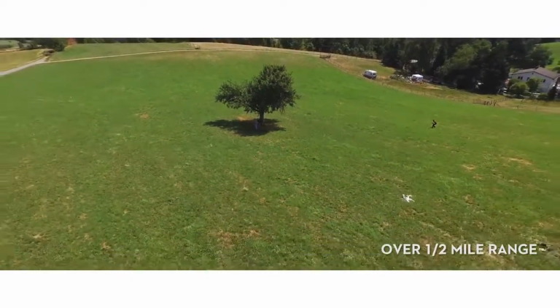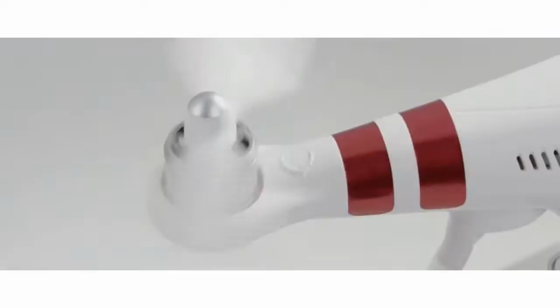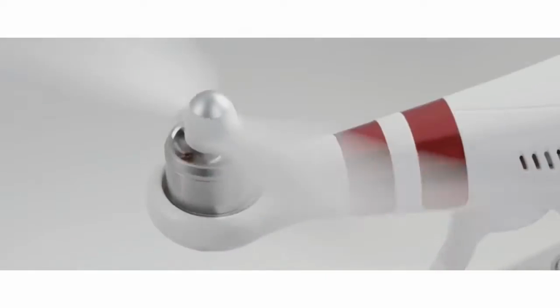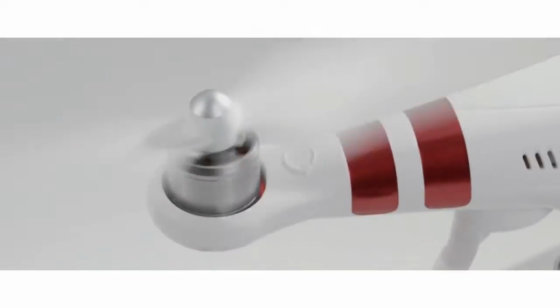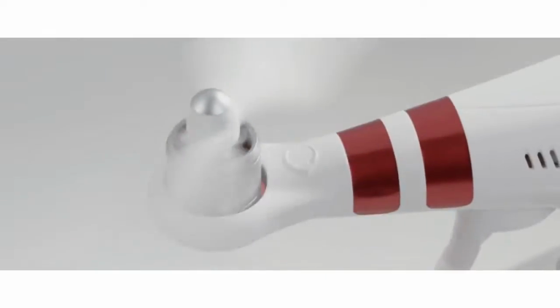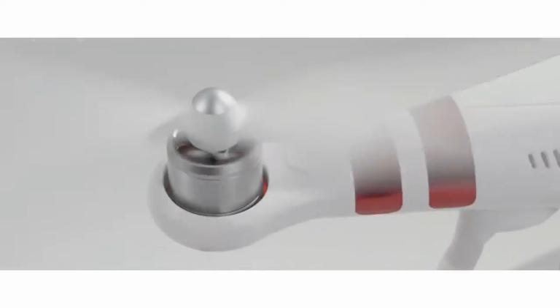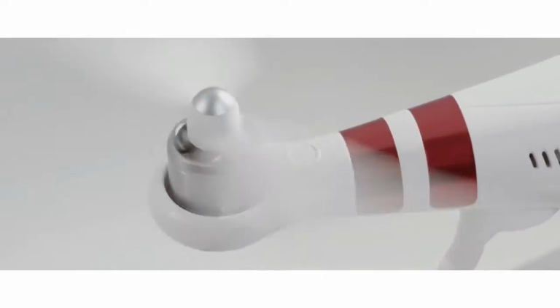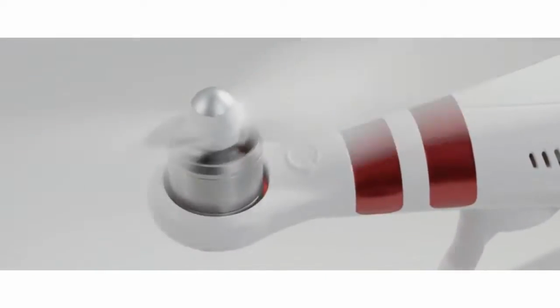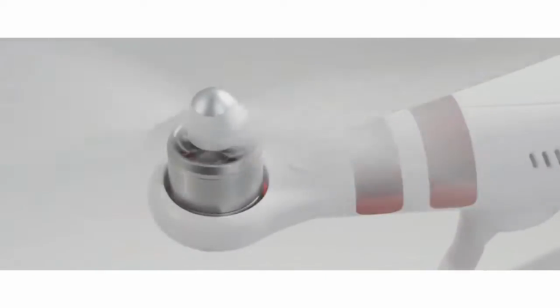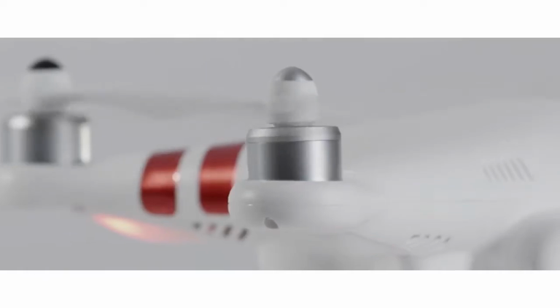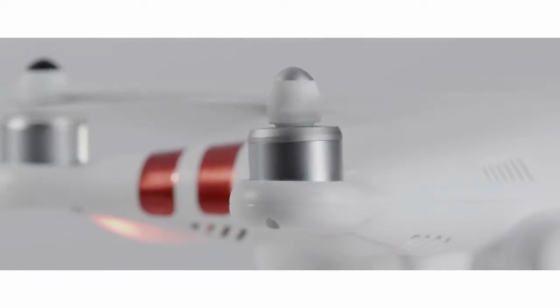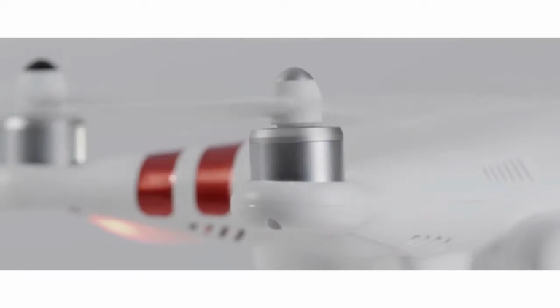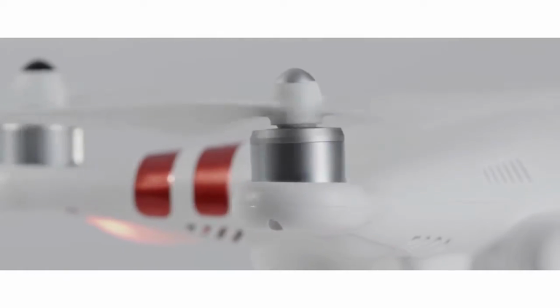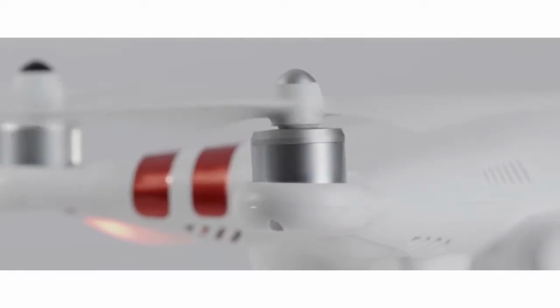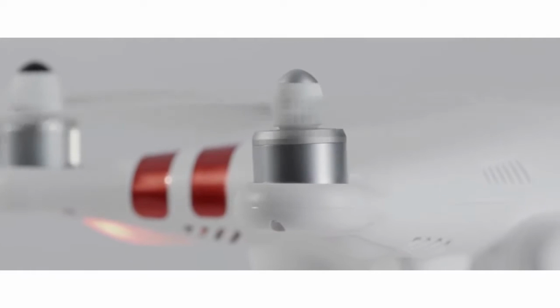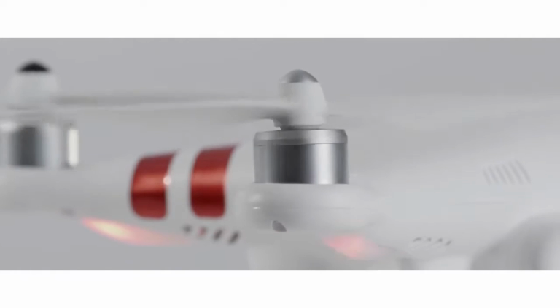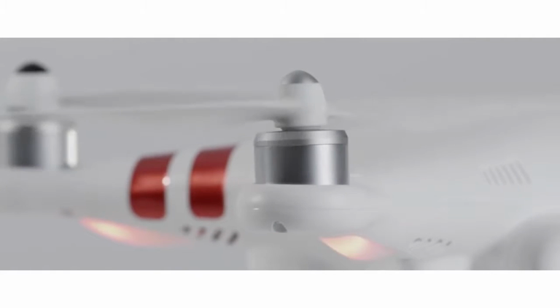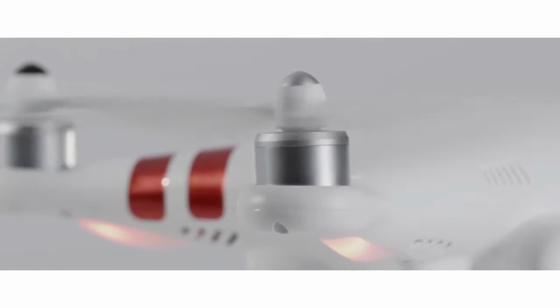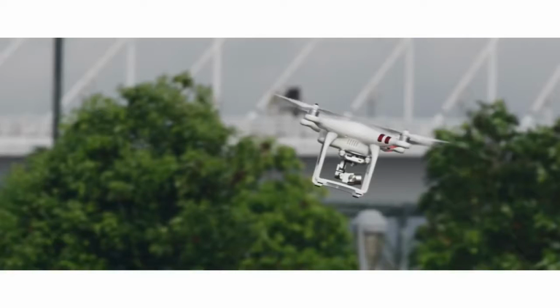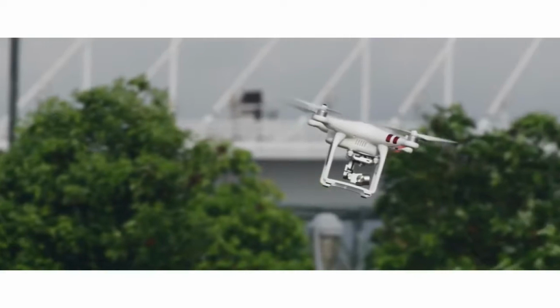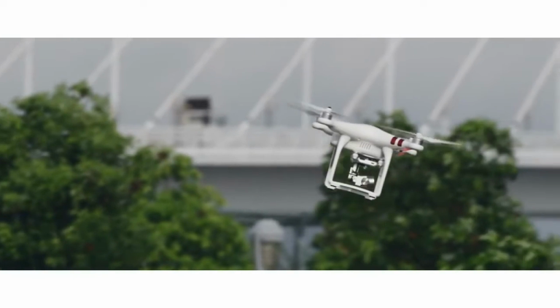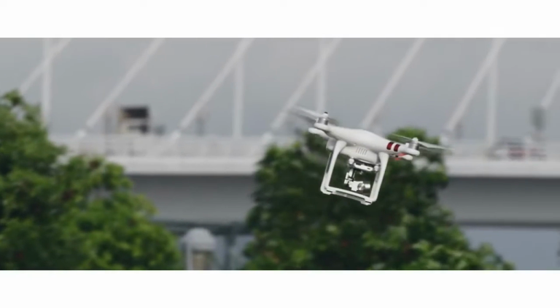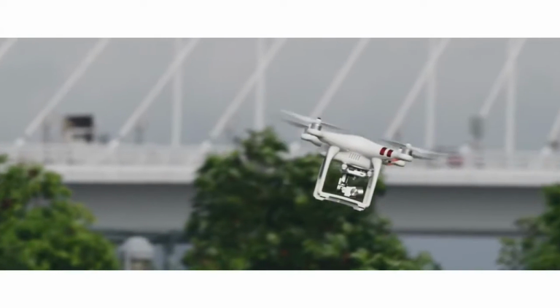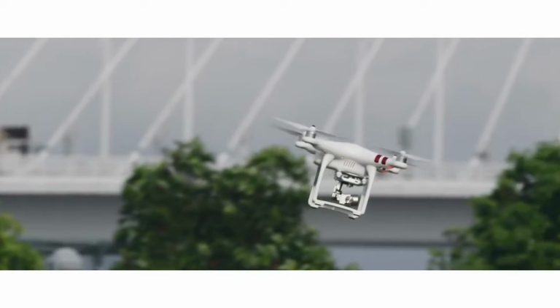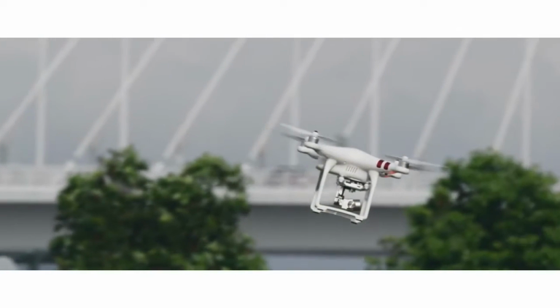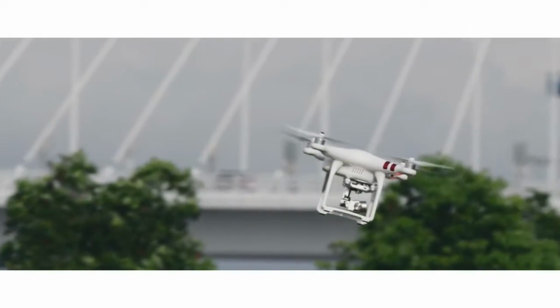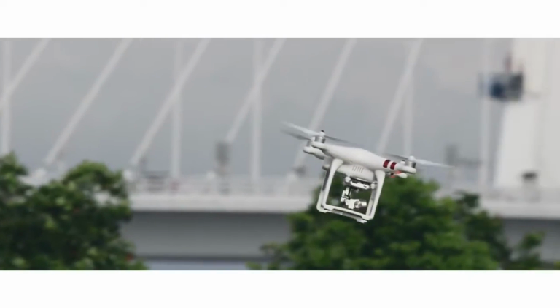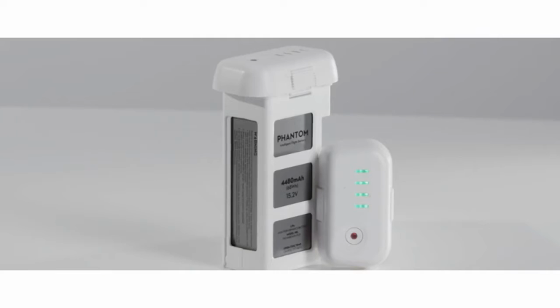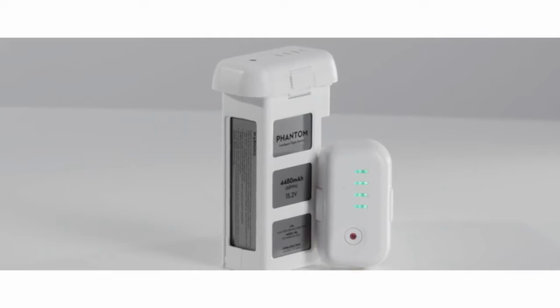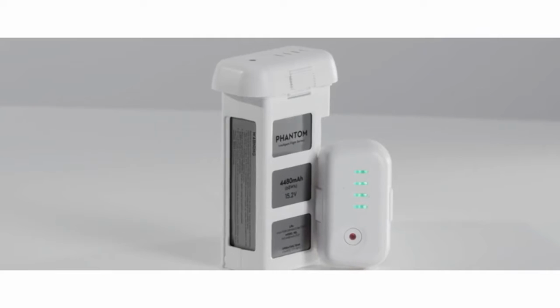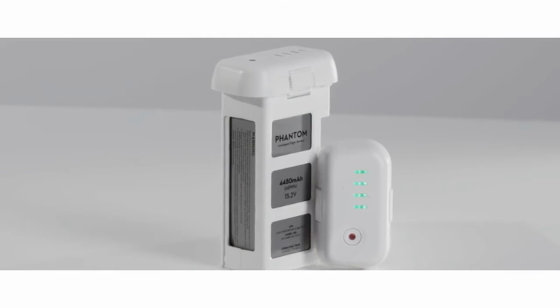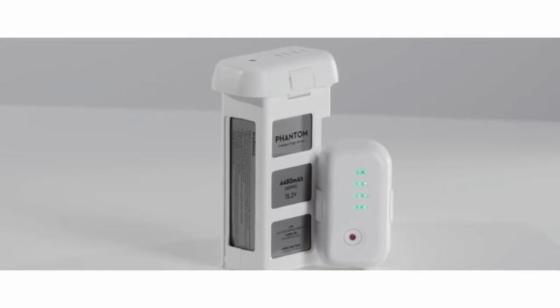The Phantom 3 Standard's motors have been upgraded to be even more efficient, giving you up to 25 minutes of flight time with each battery.